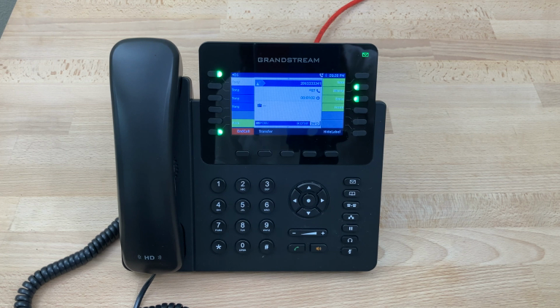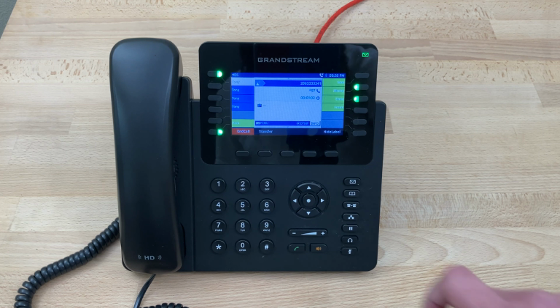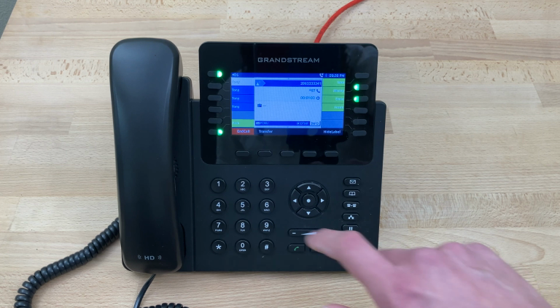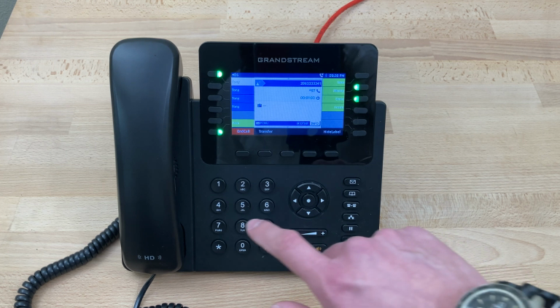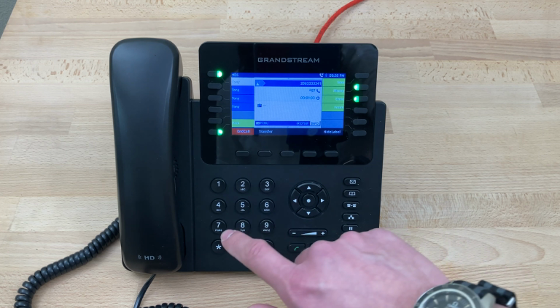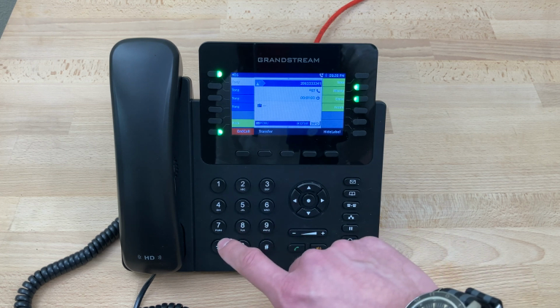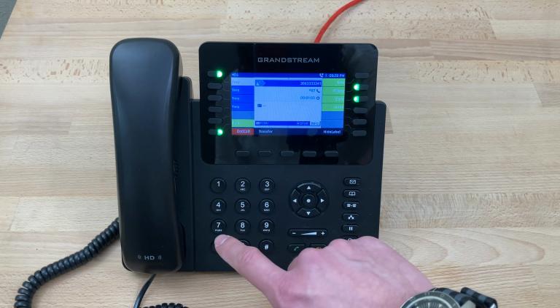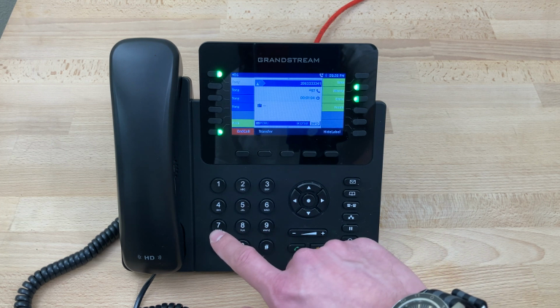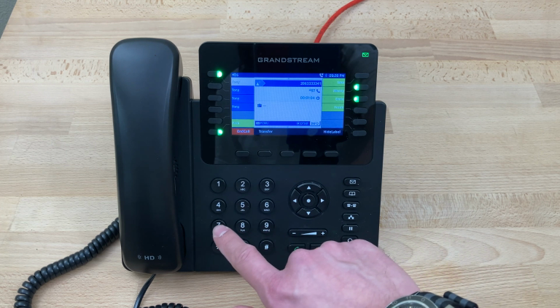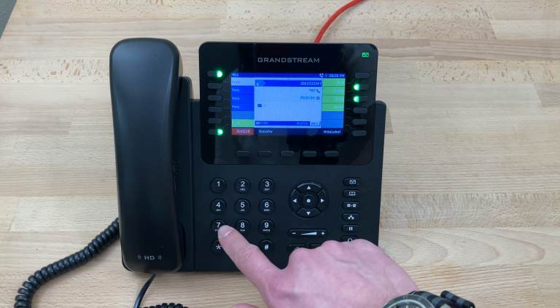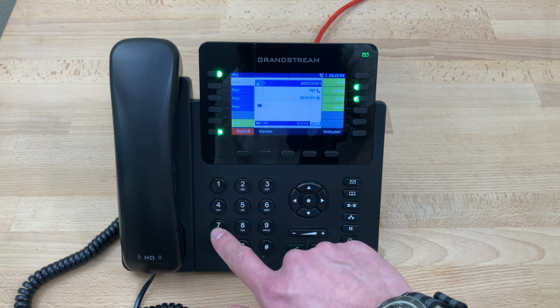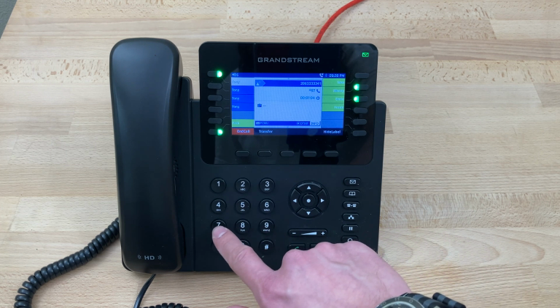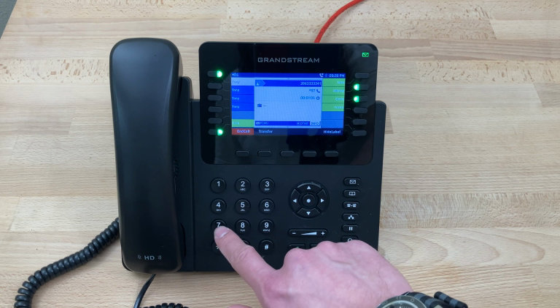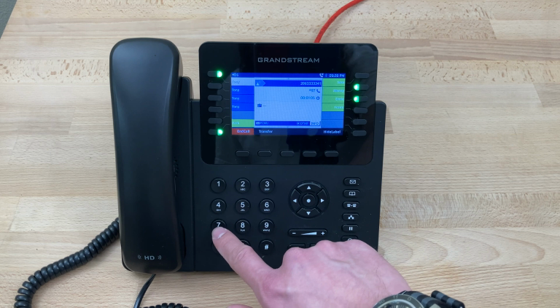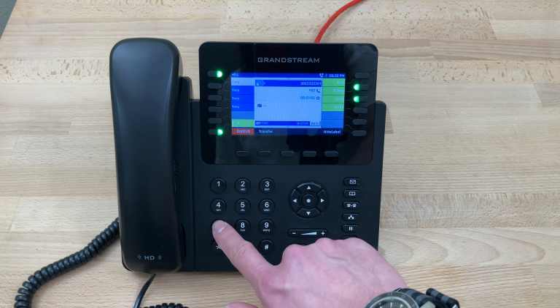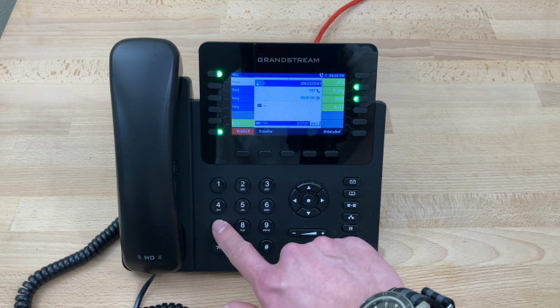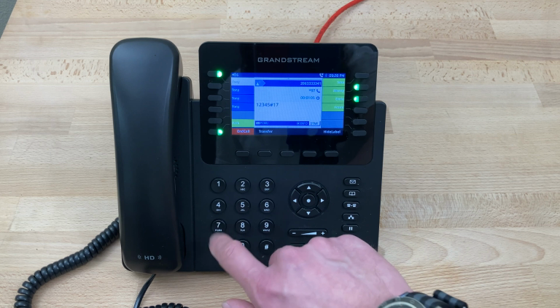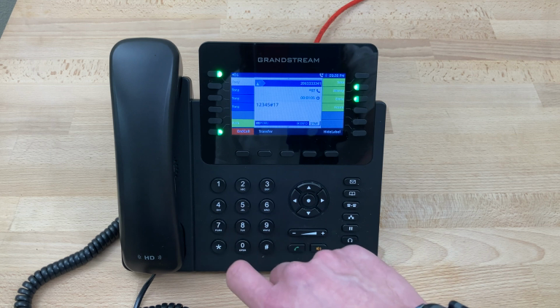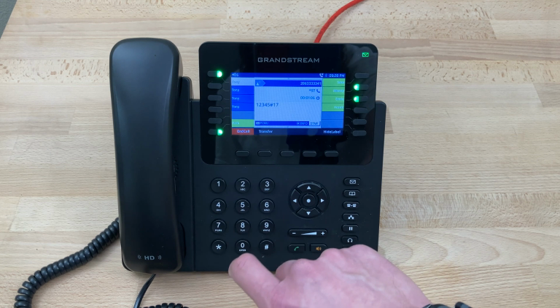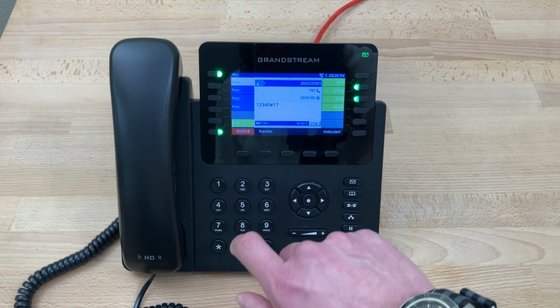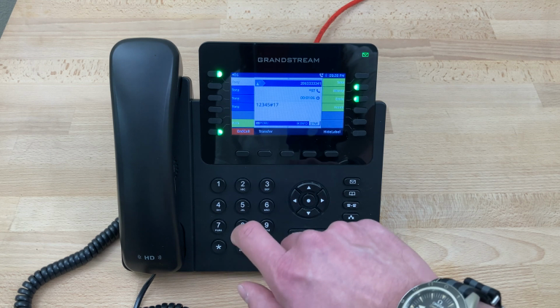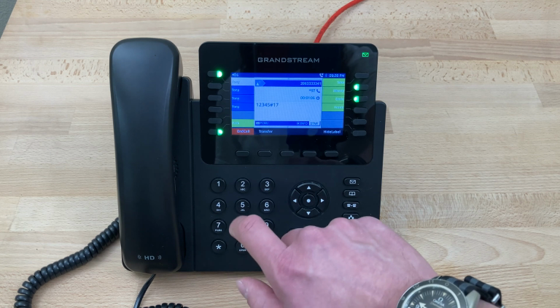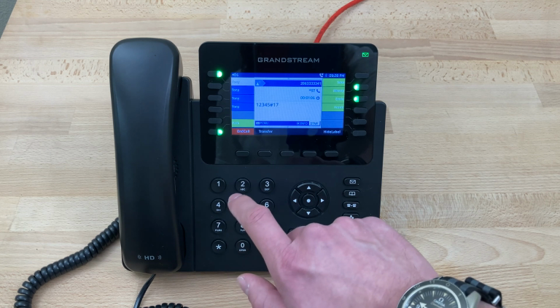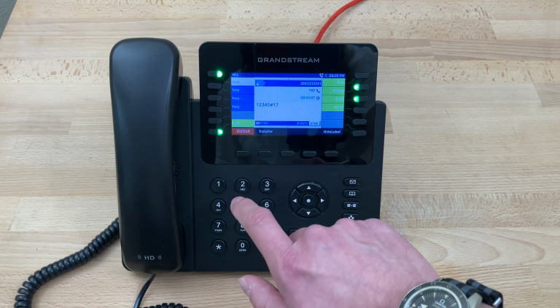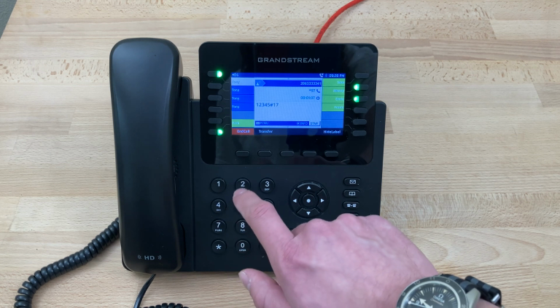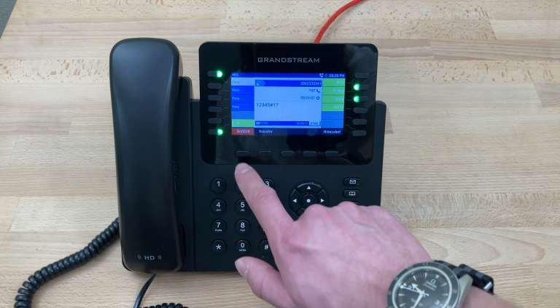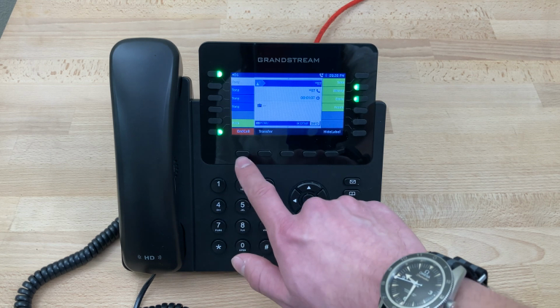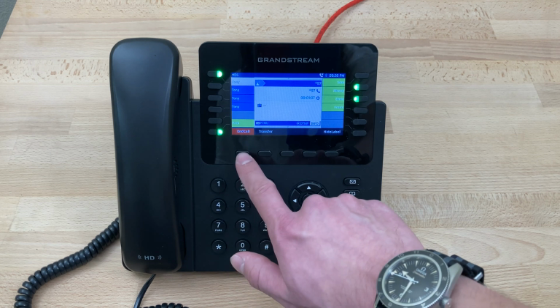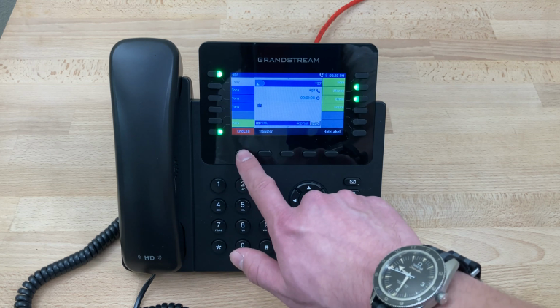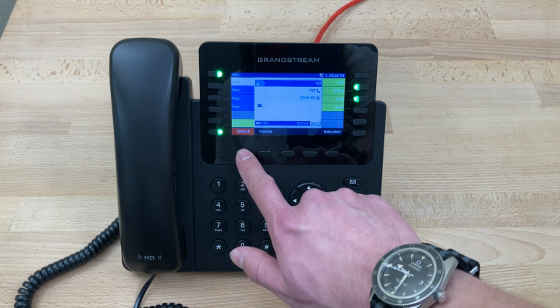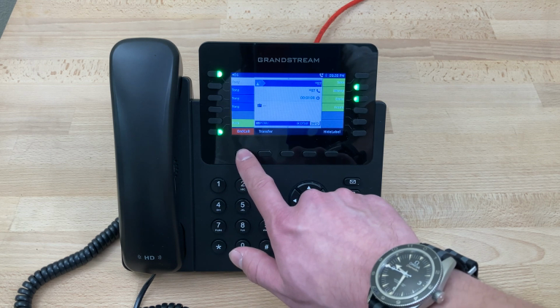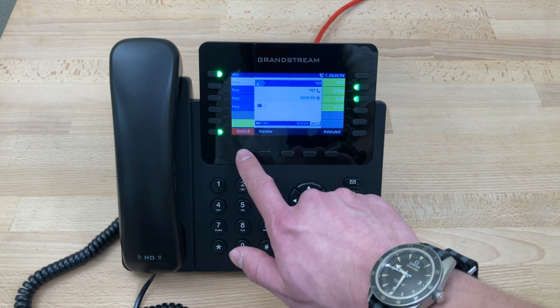At this point we can press 7 to delete the message. Message deleted. And simply hang up the call.